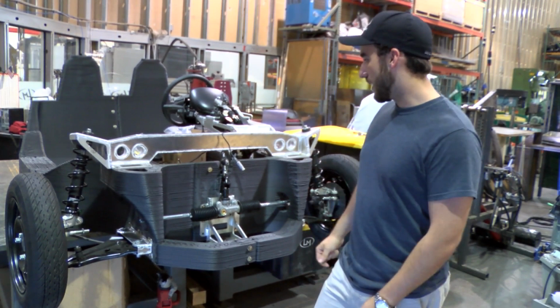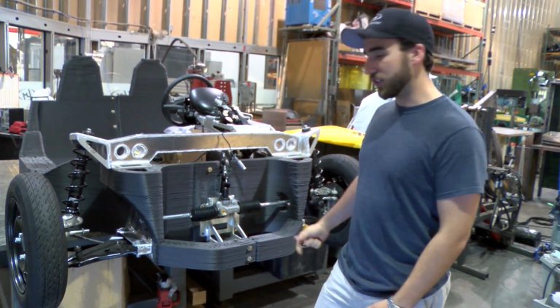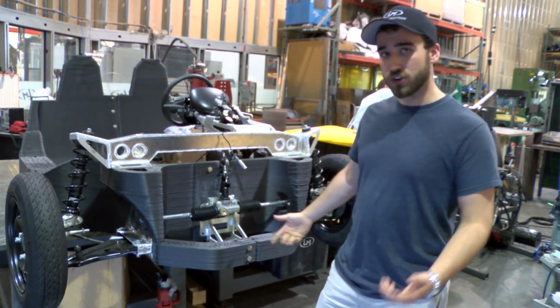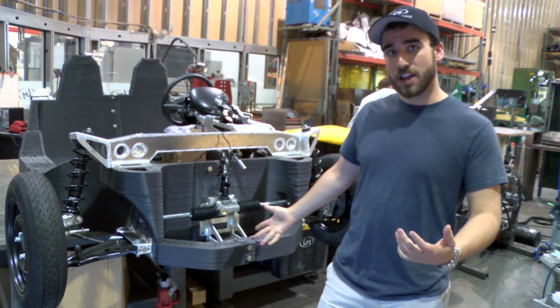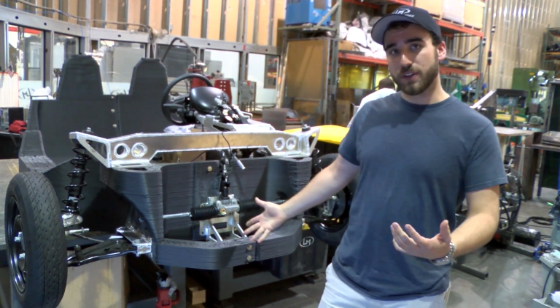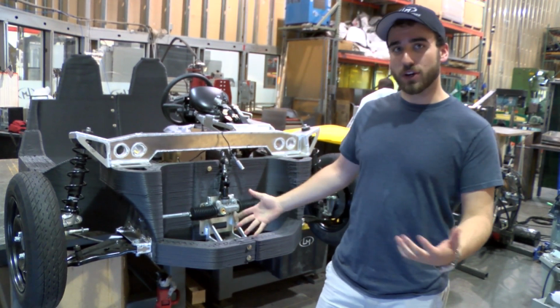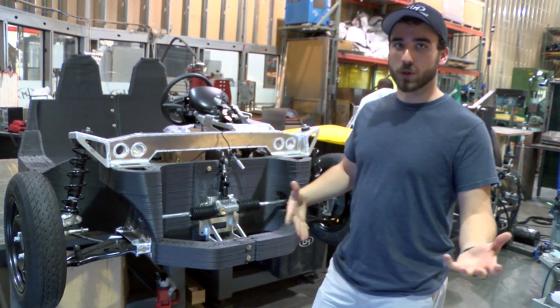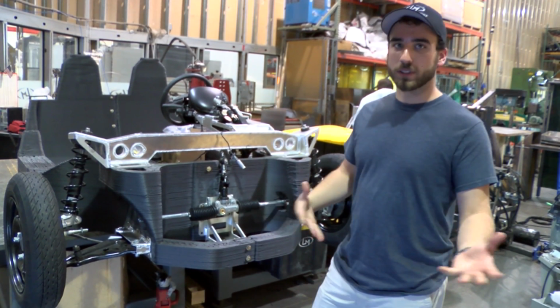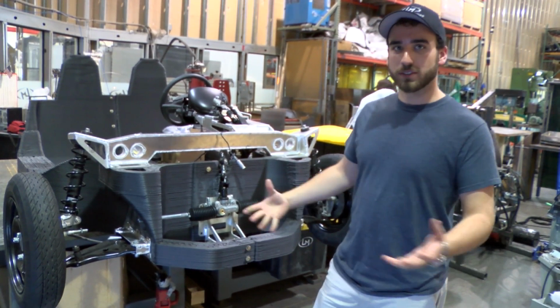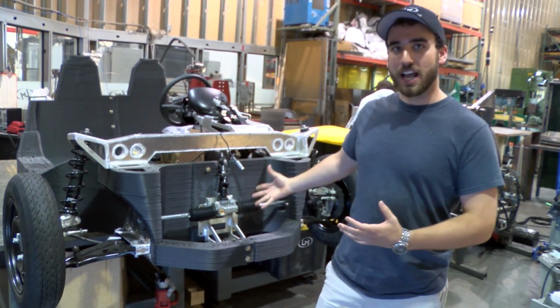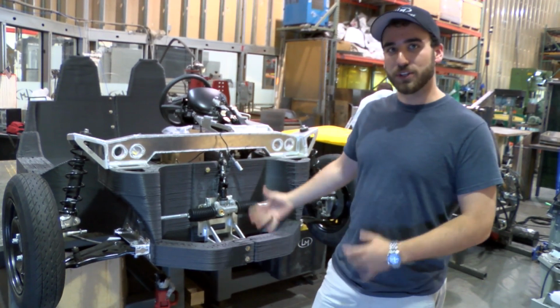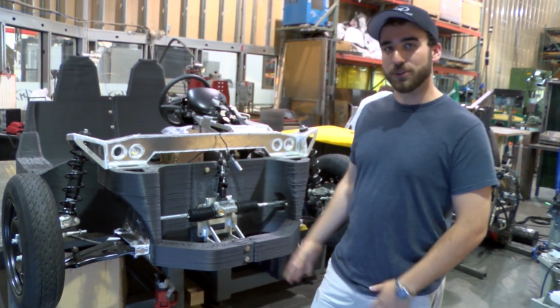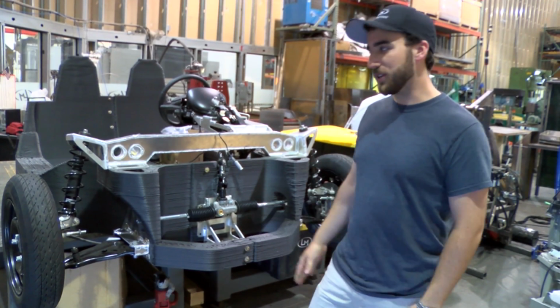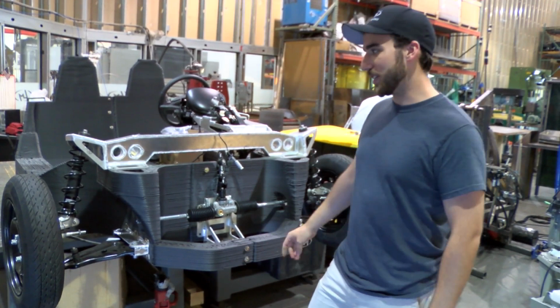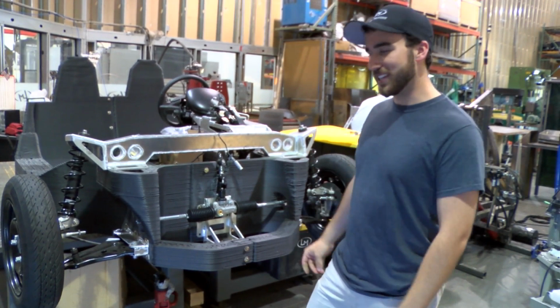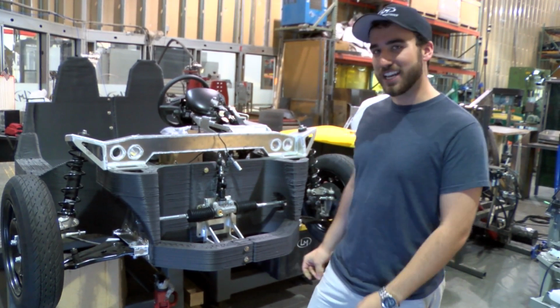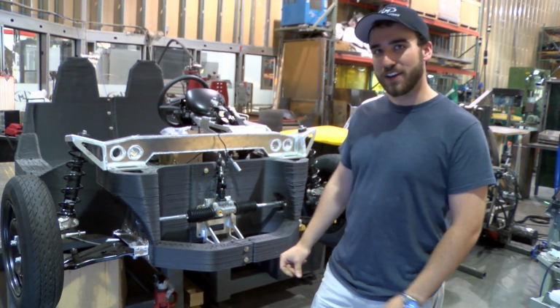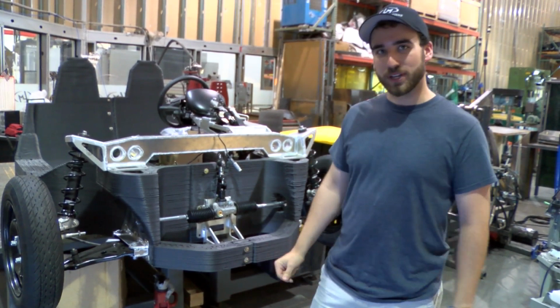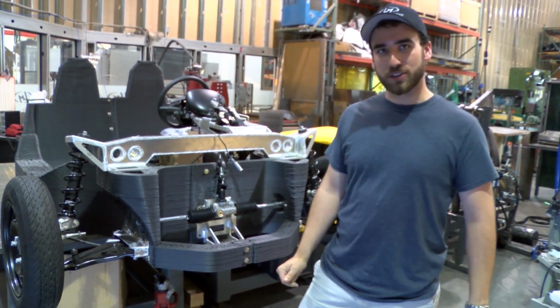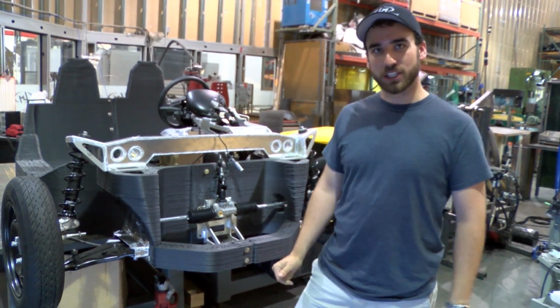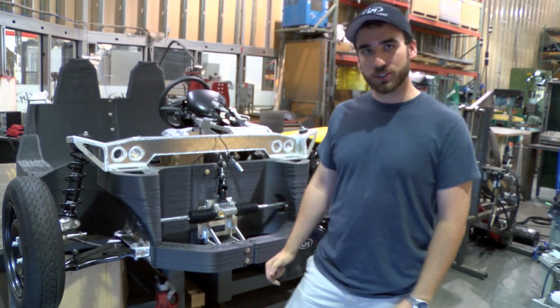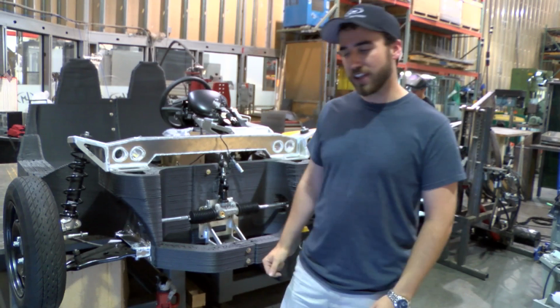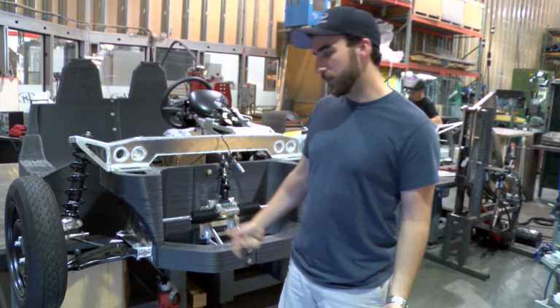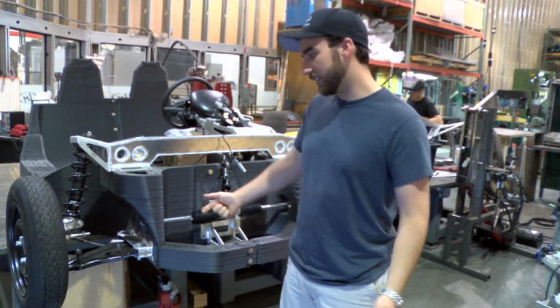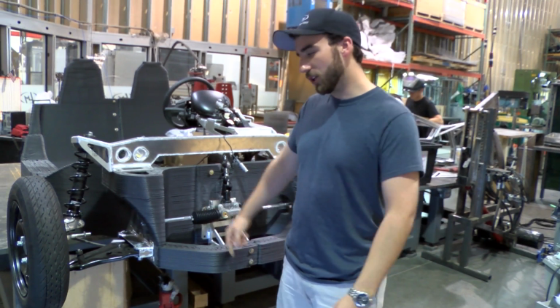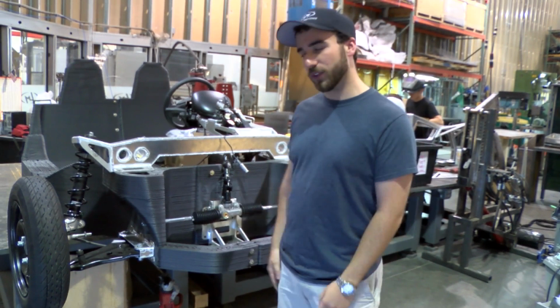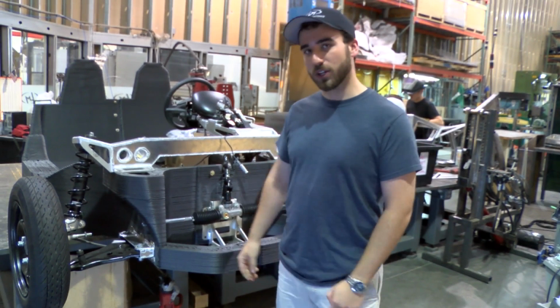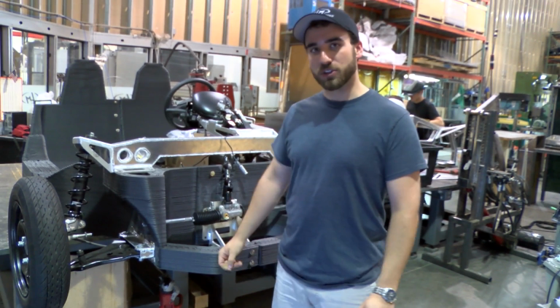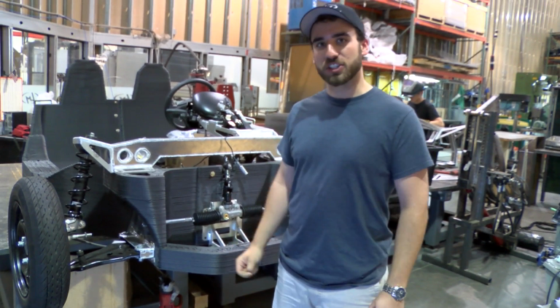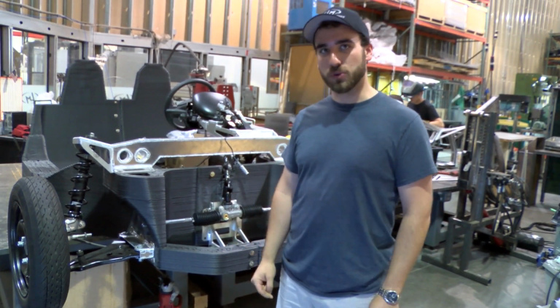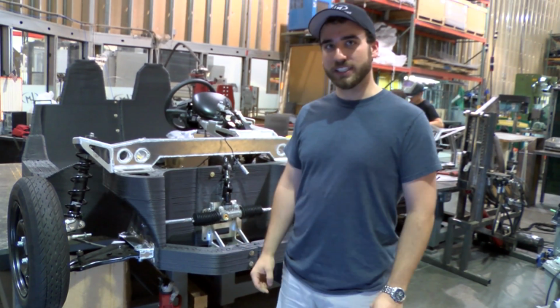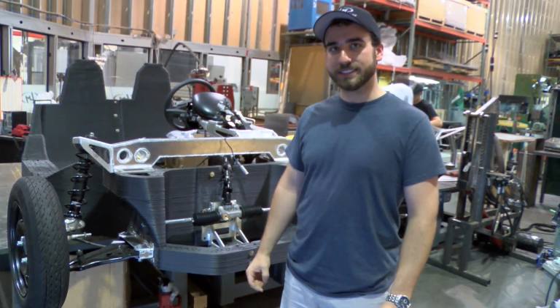This is our dry fit though. We'll have to redo some of this stuff after we get everything glued together, but hopefully it'll go just as smoothly then.